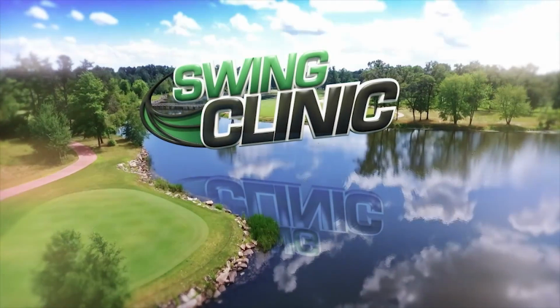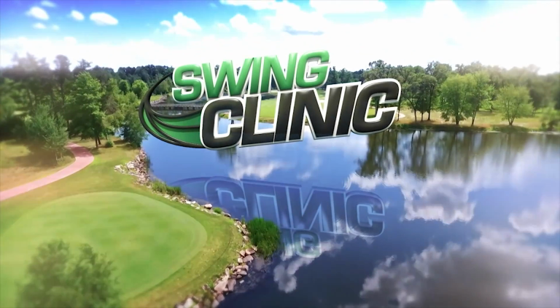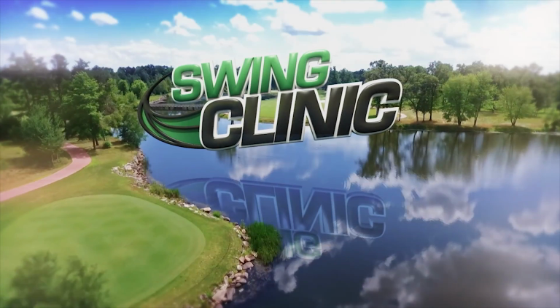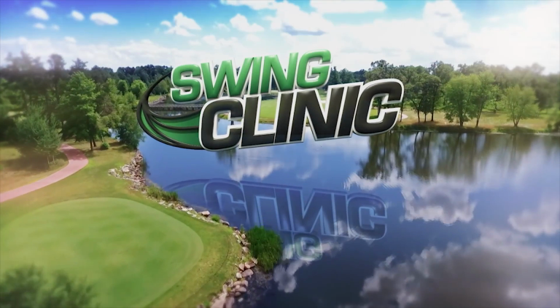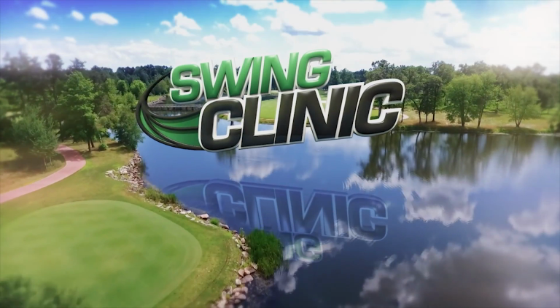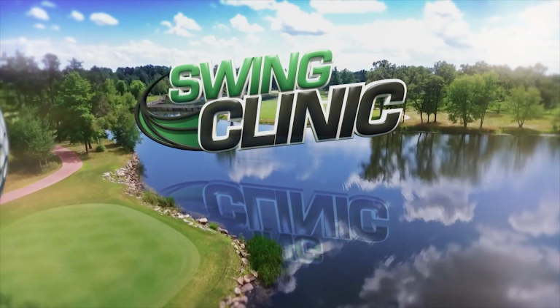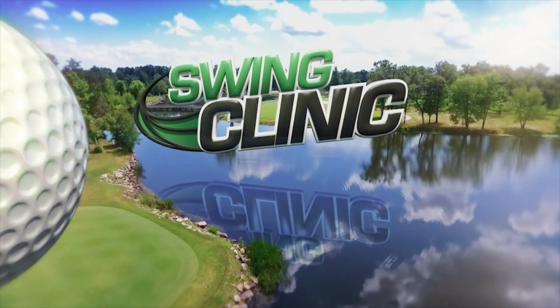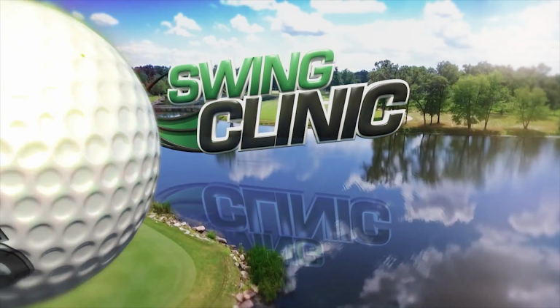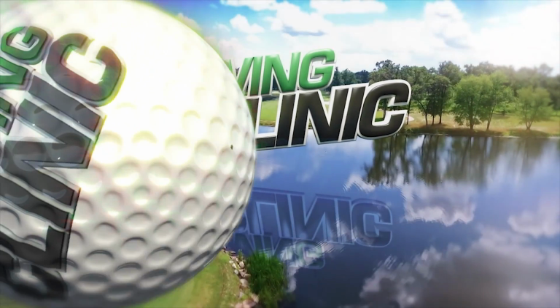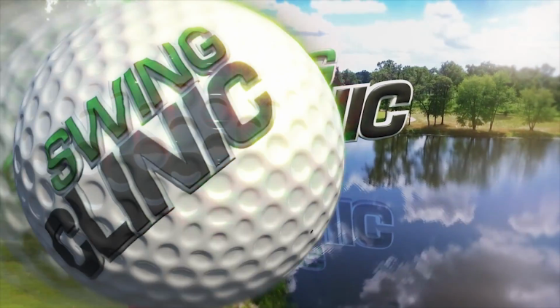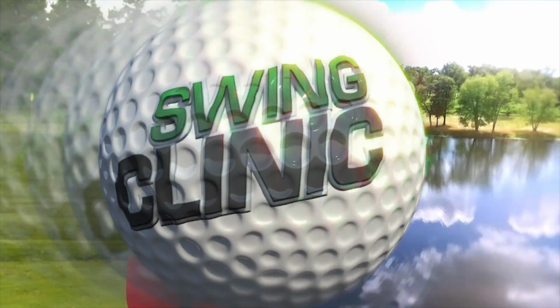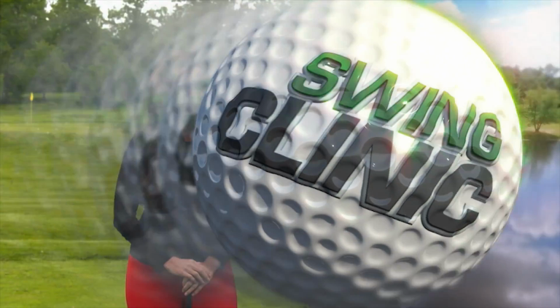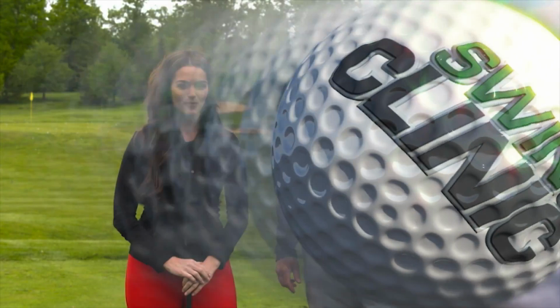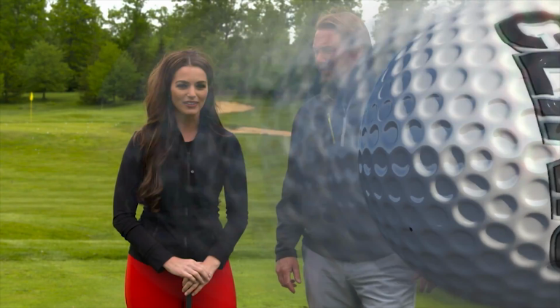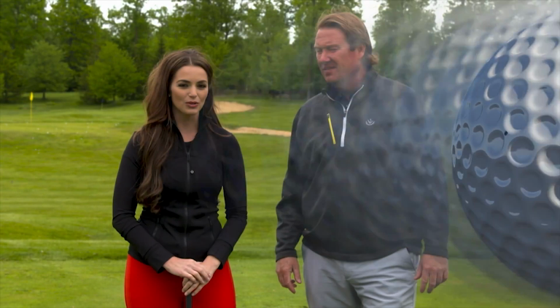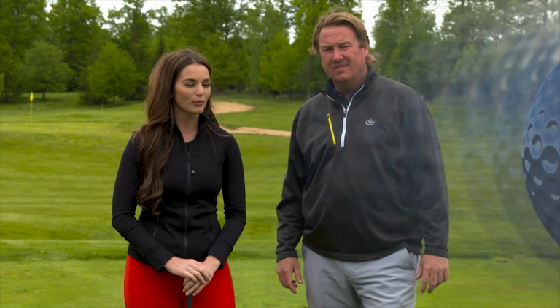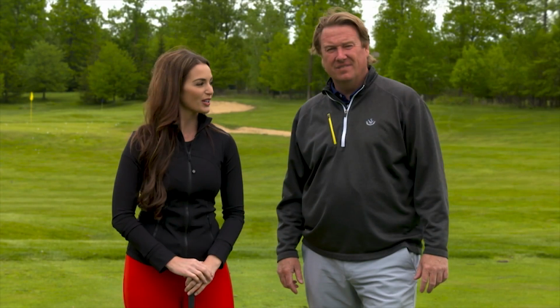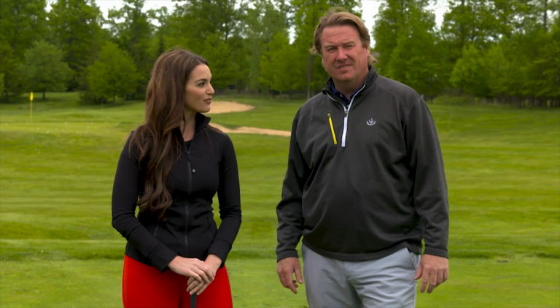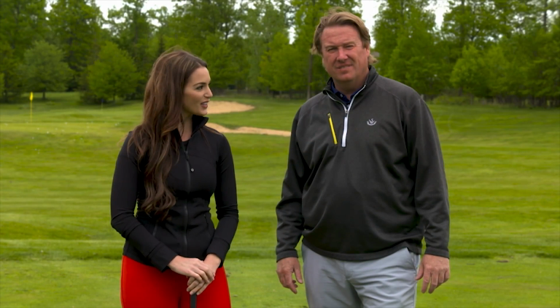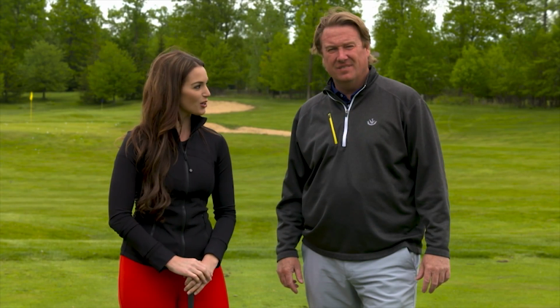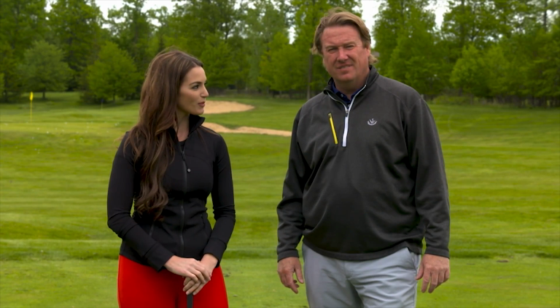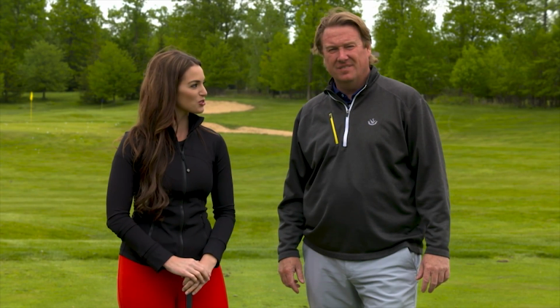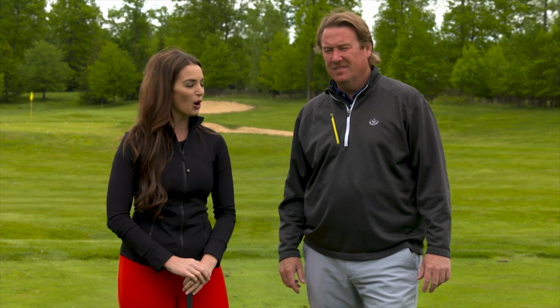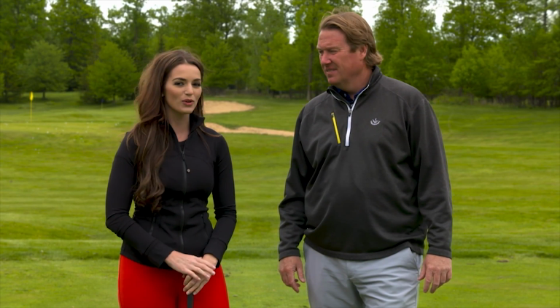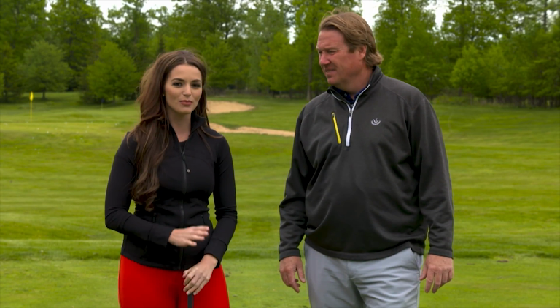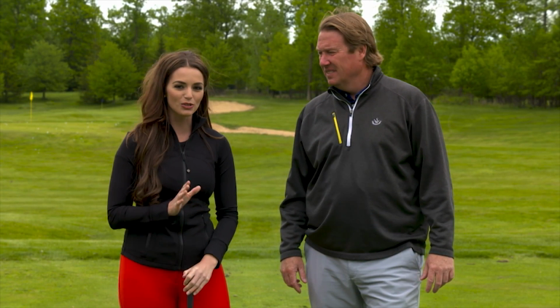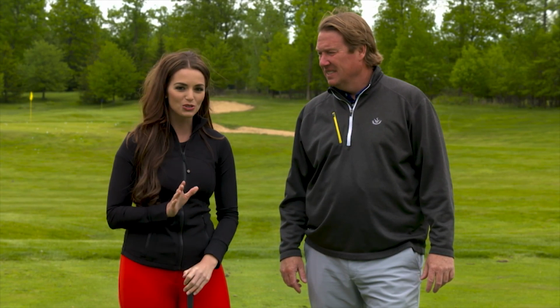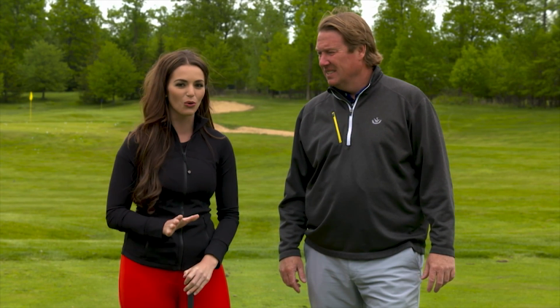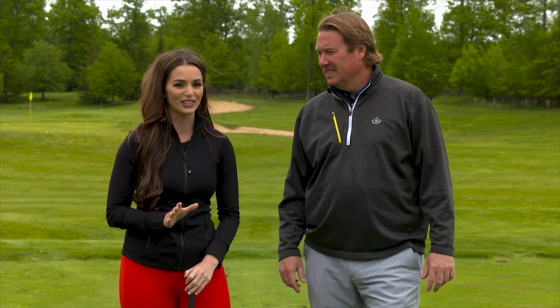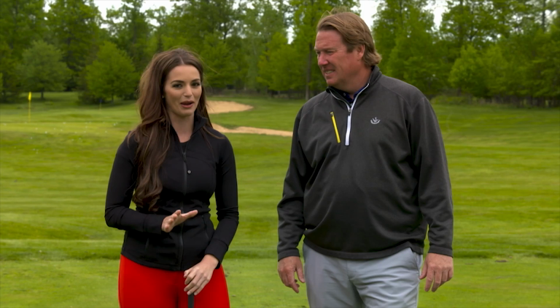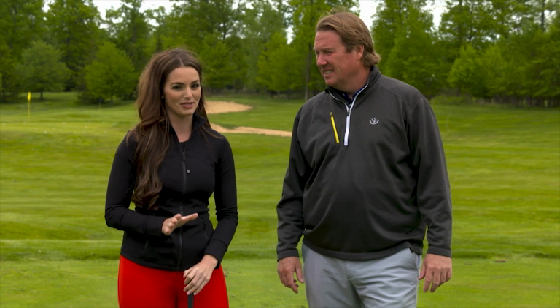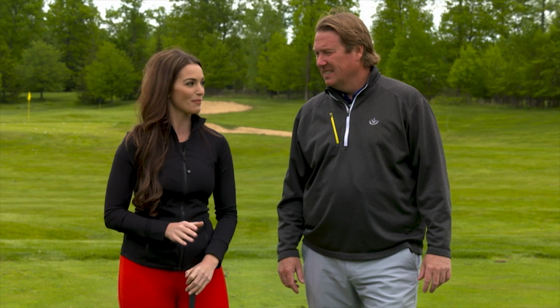Welcome back. We're at Stonewater Golf Club, and Jimmy, we're going to finish up the show with some good short game tips.